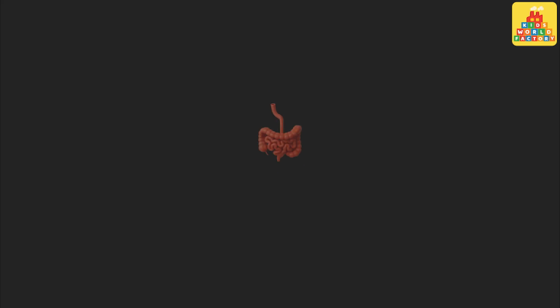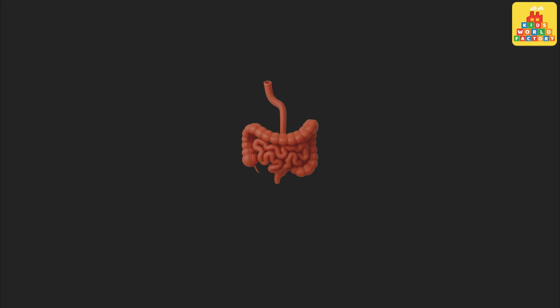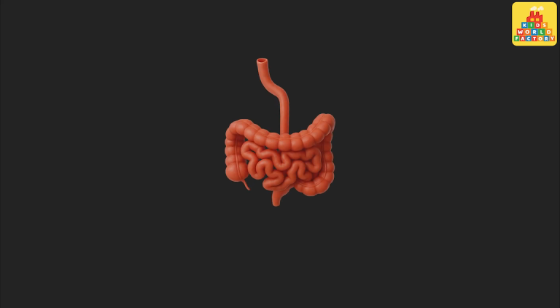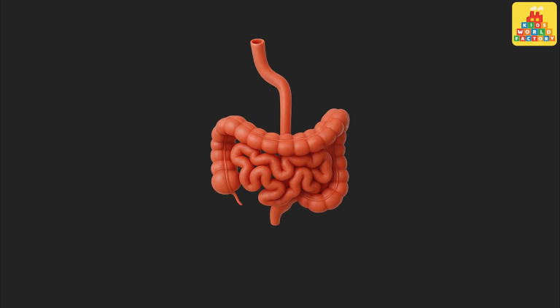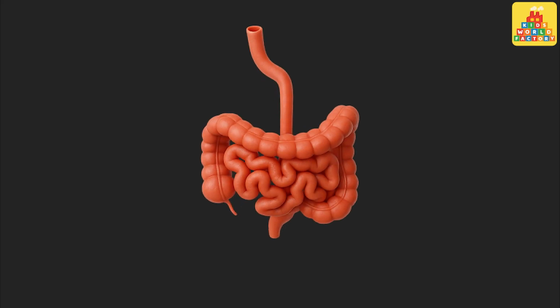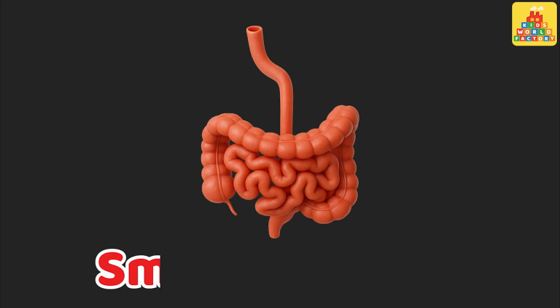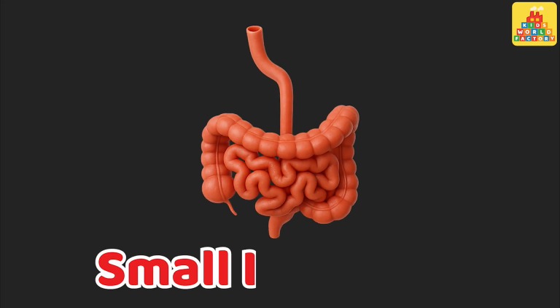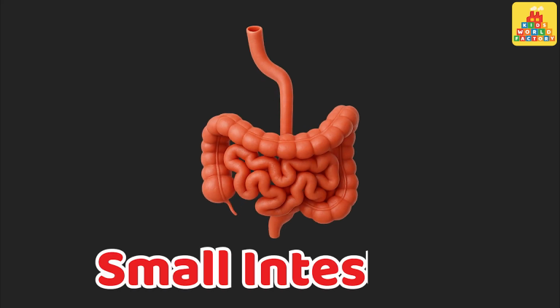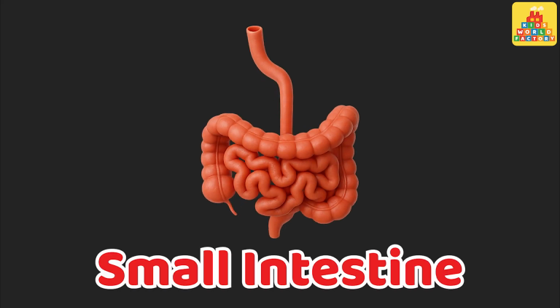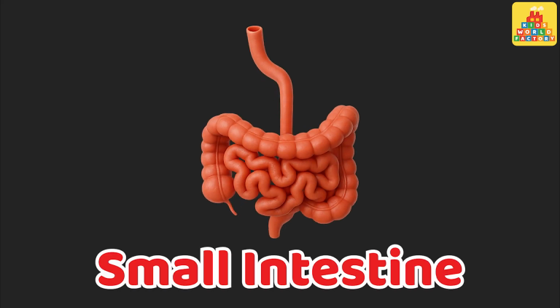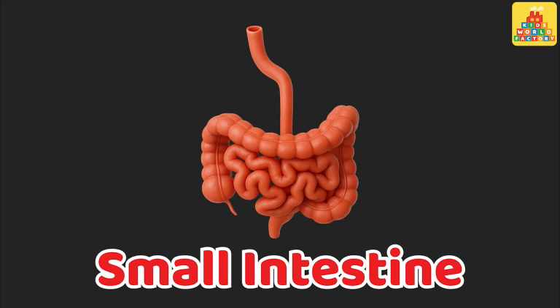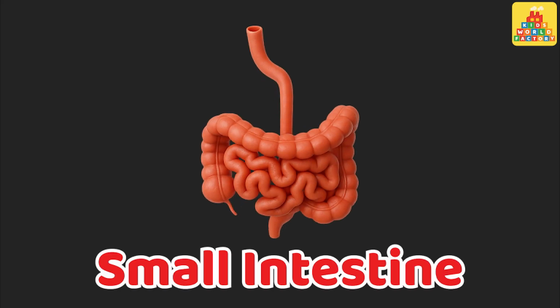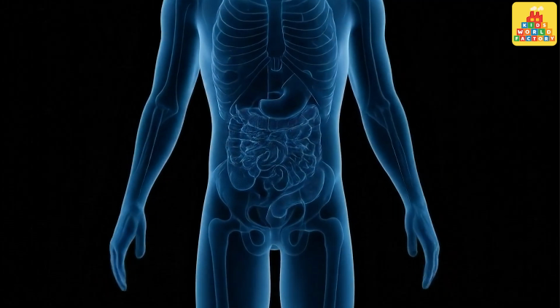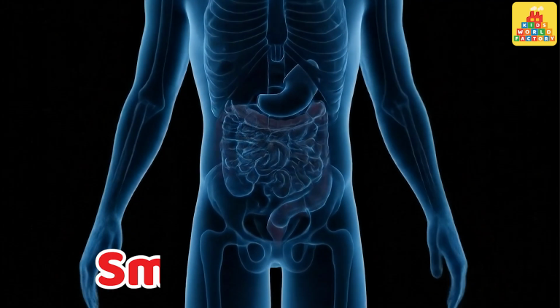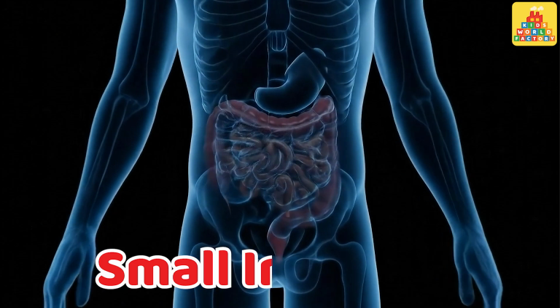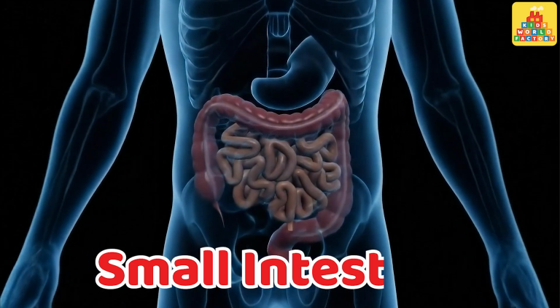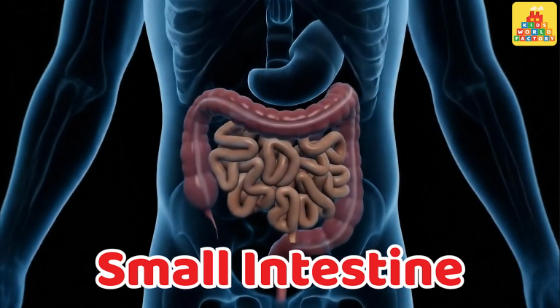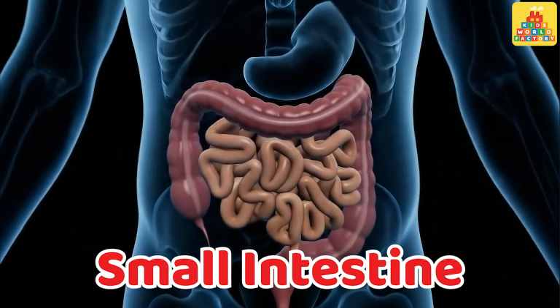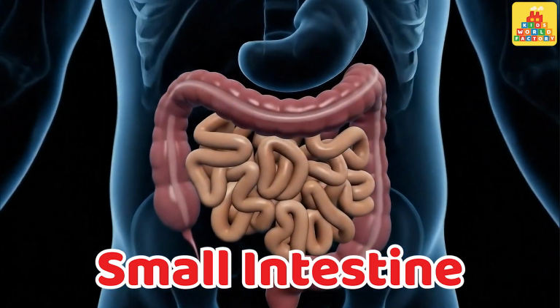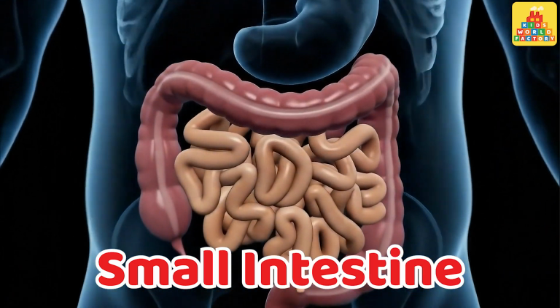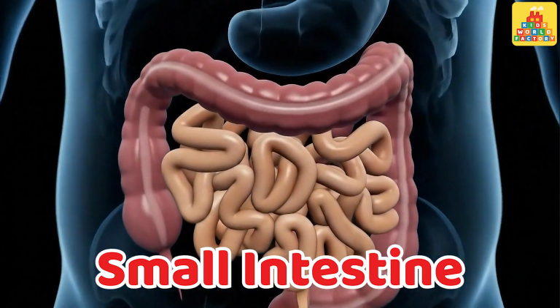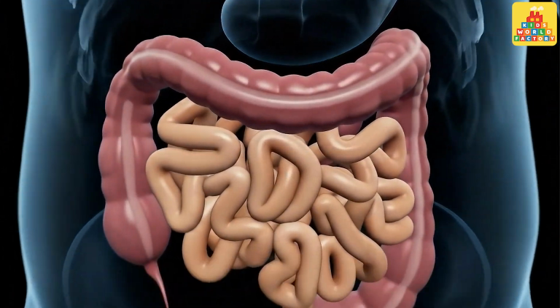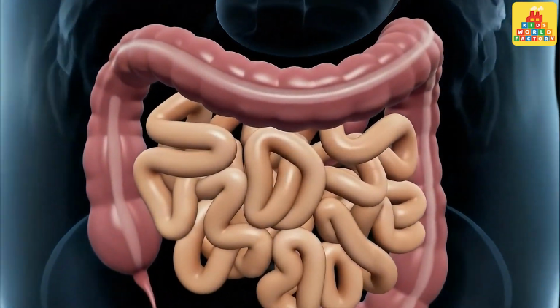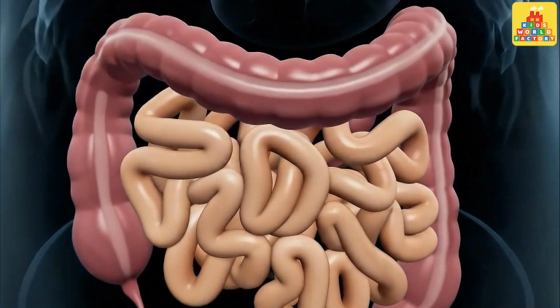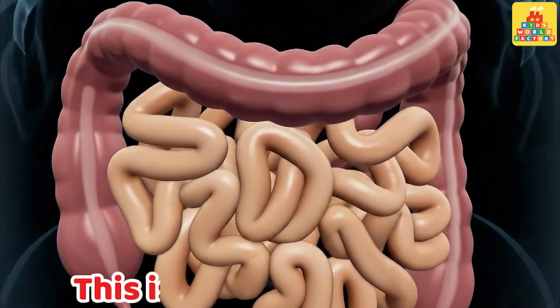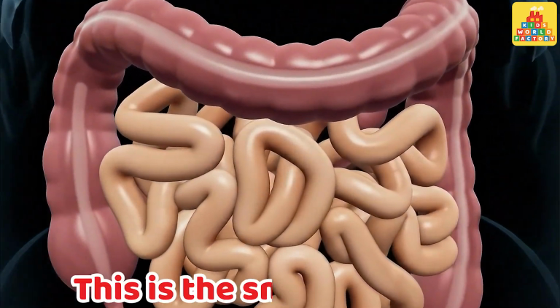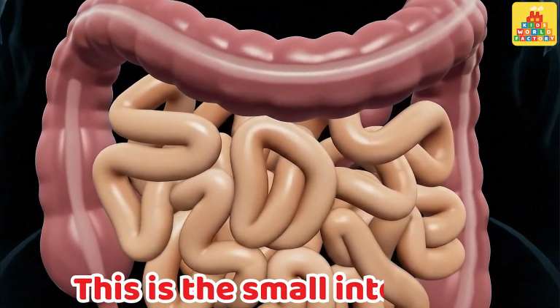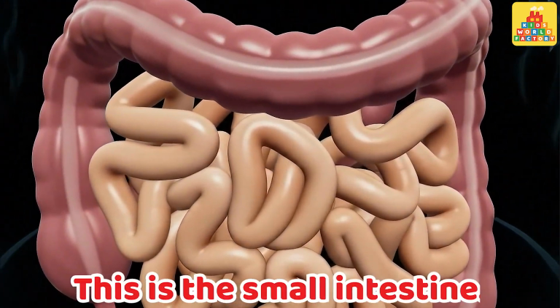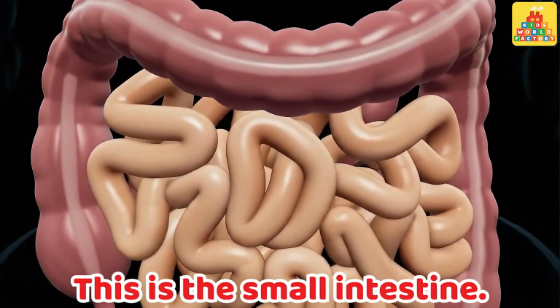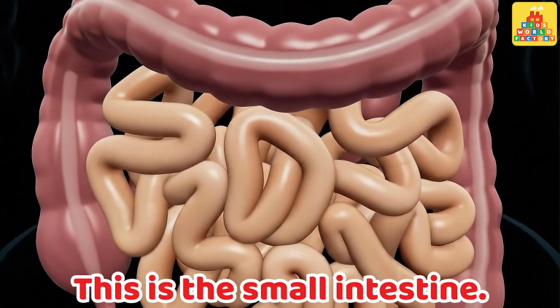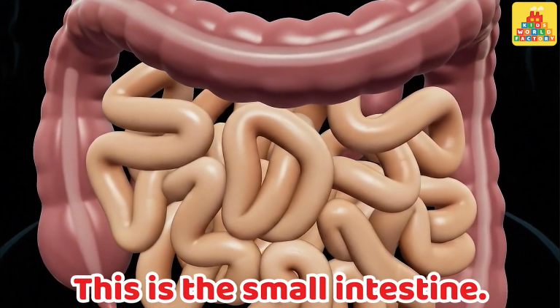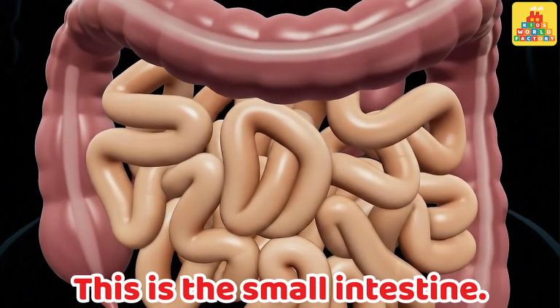Small intestine. This is the small intestine.